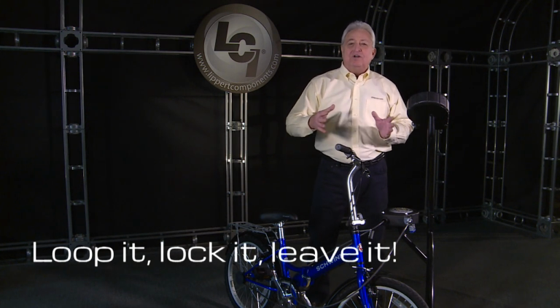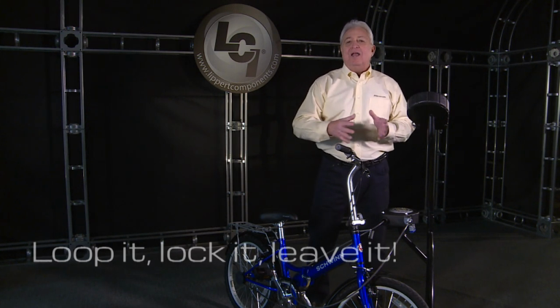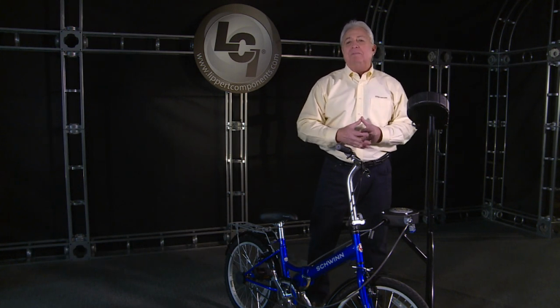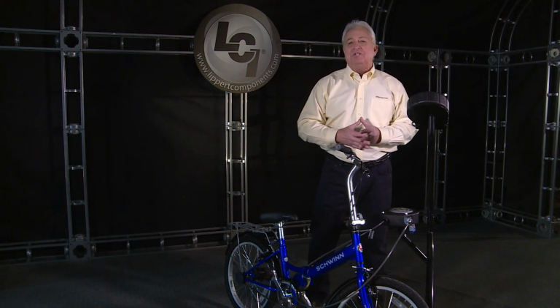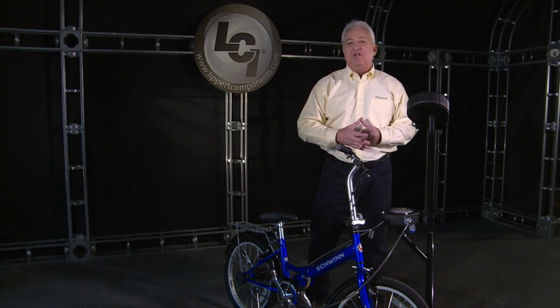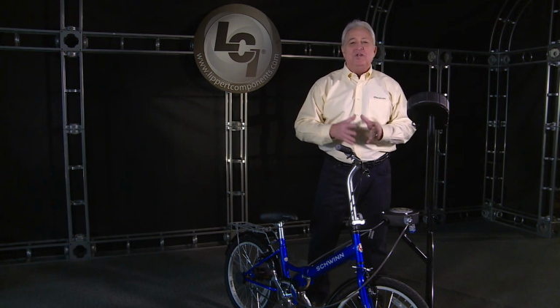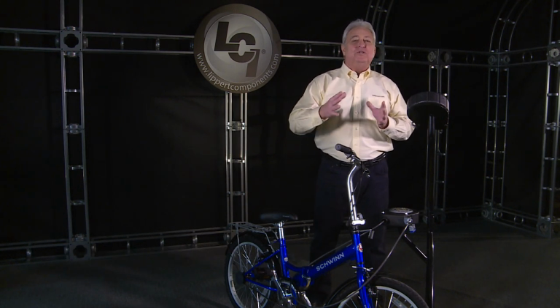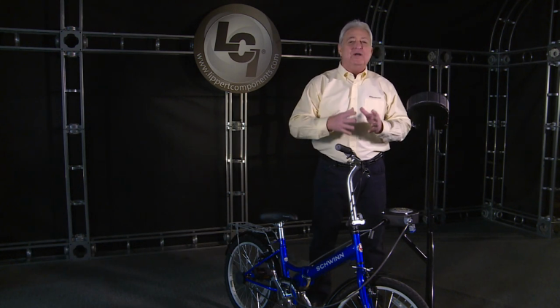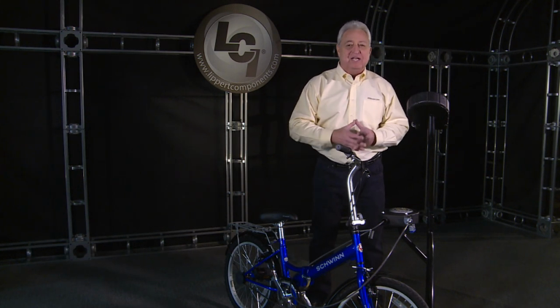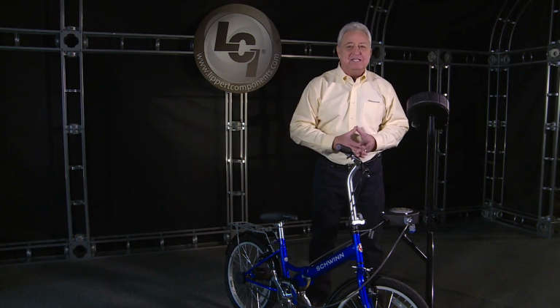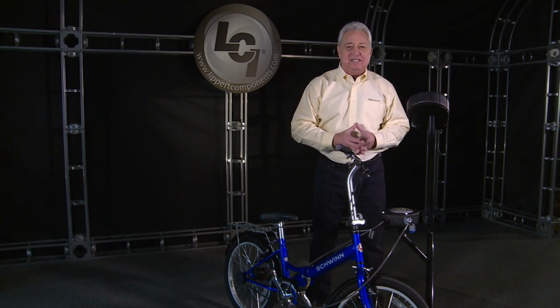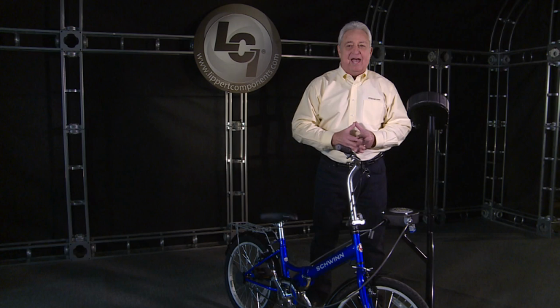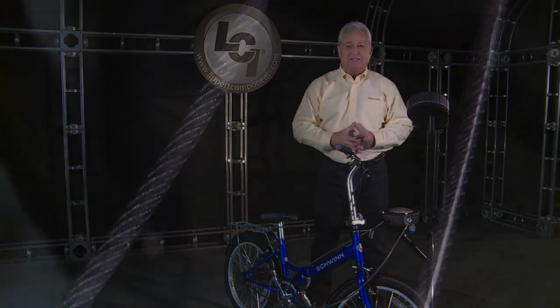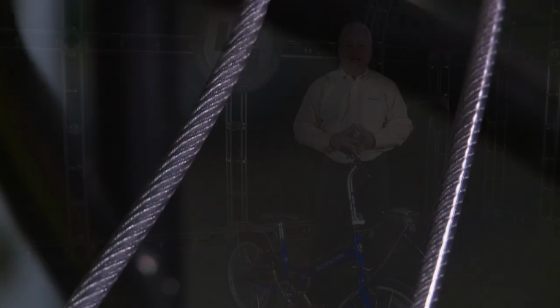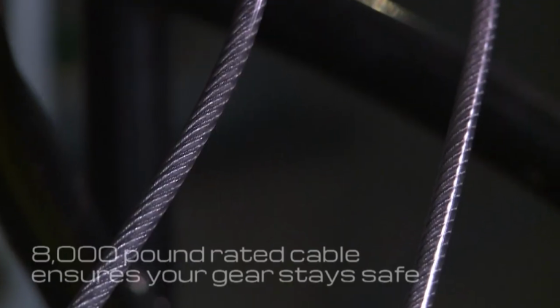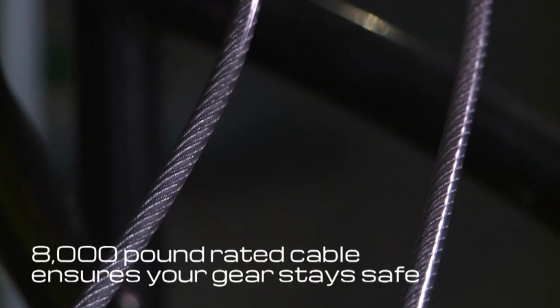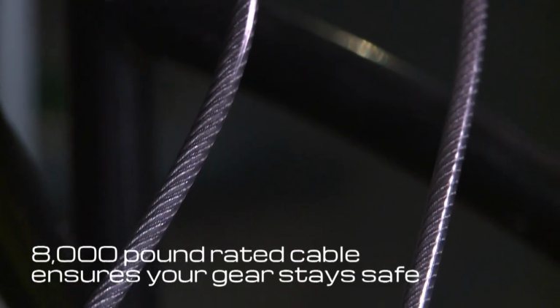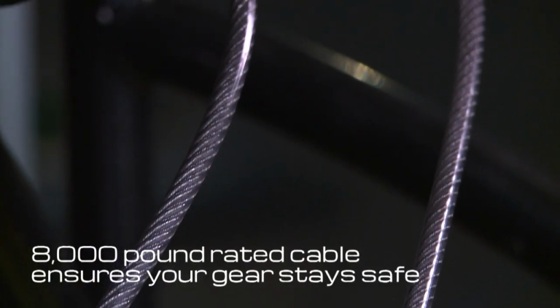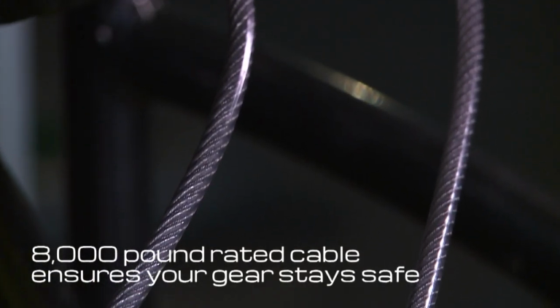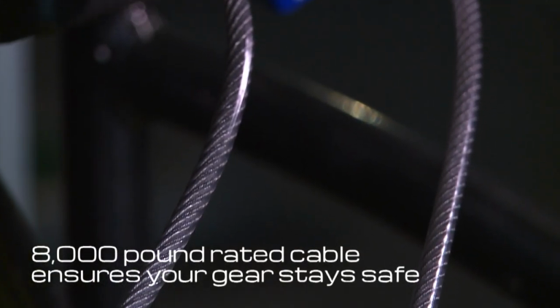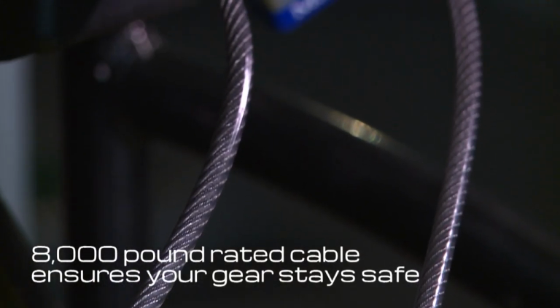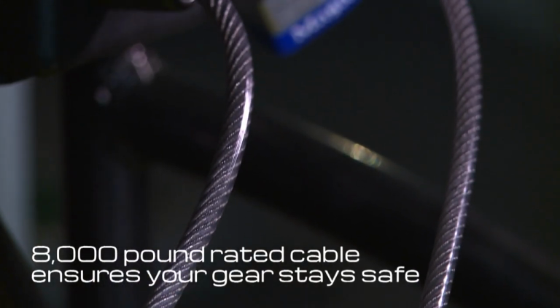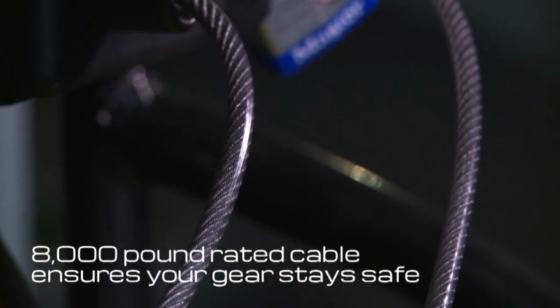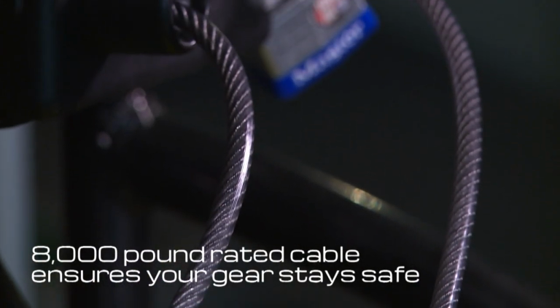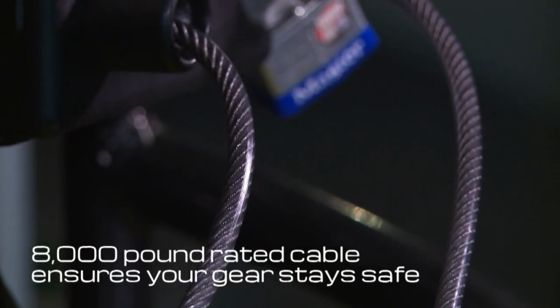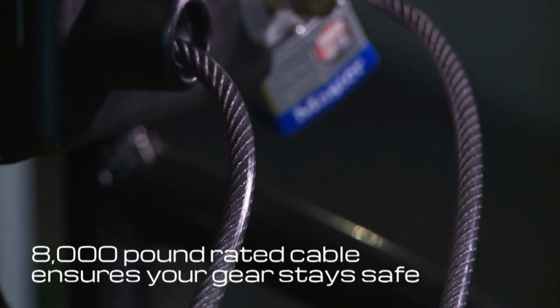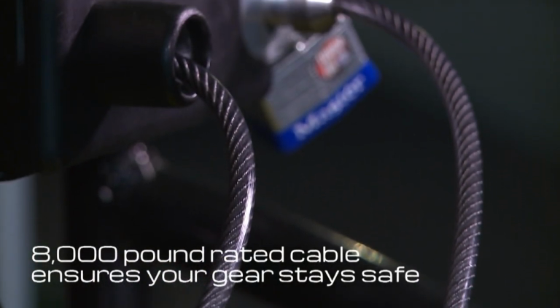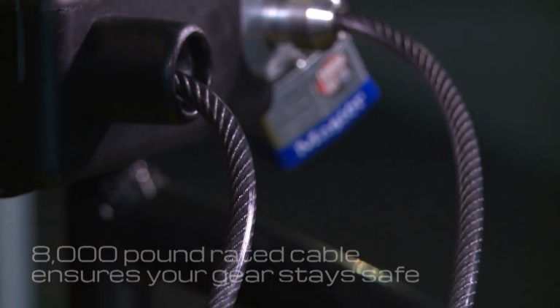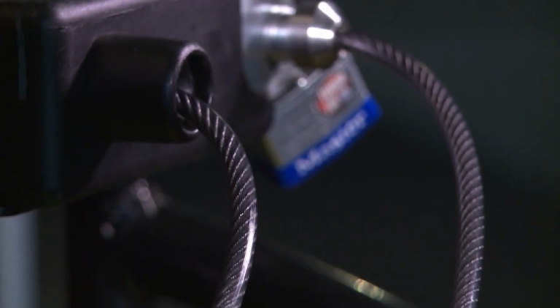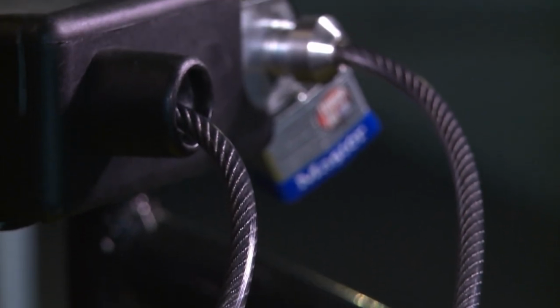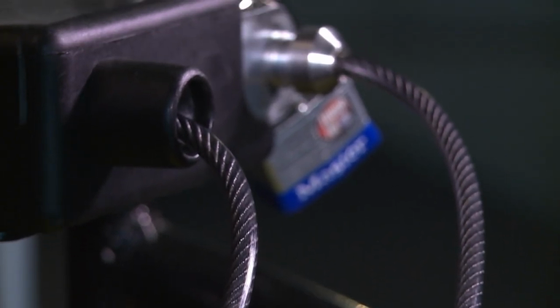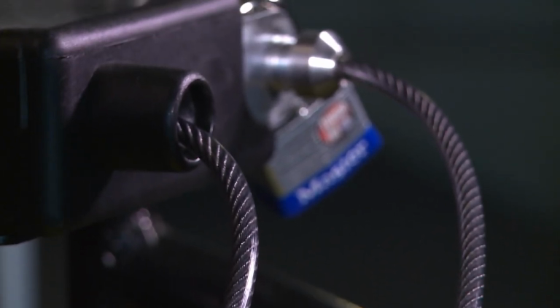Toy Lock makes securing your toys an easy task. This tough cable makes it a chore for any thief to walk away with your valuables.